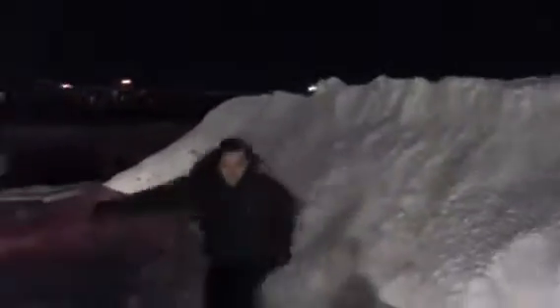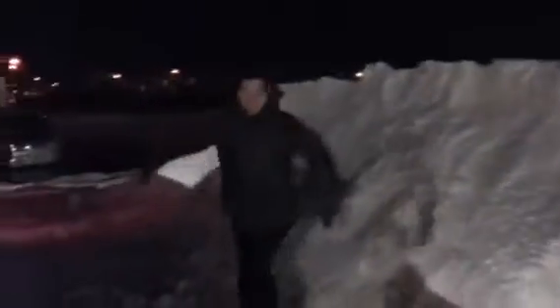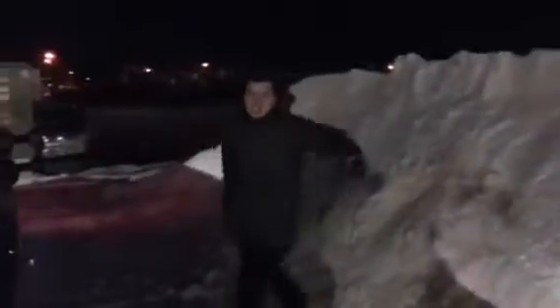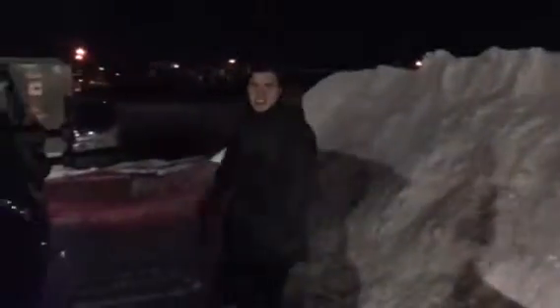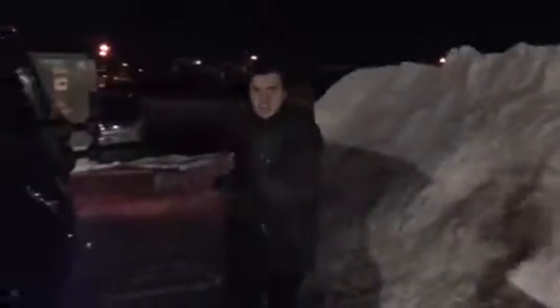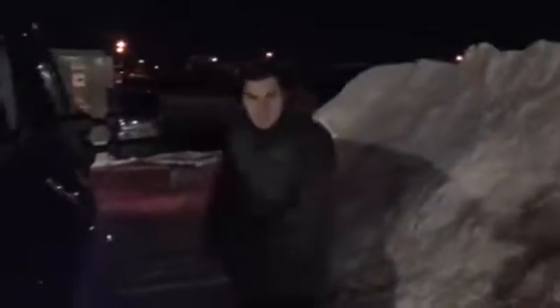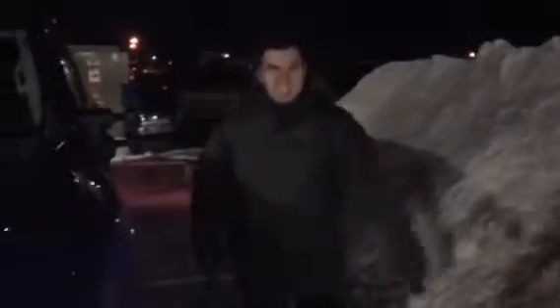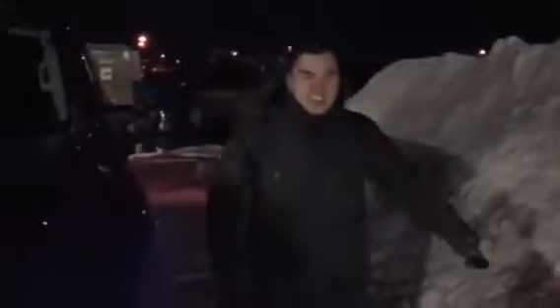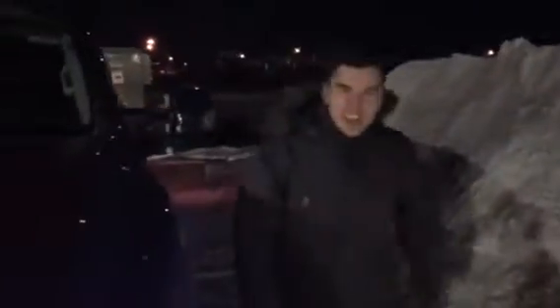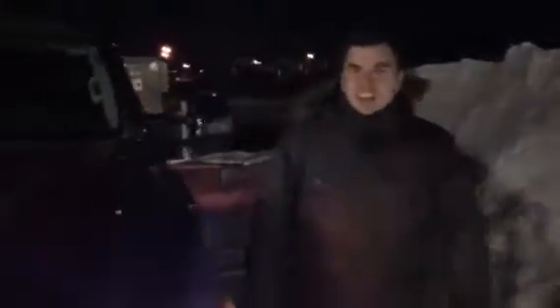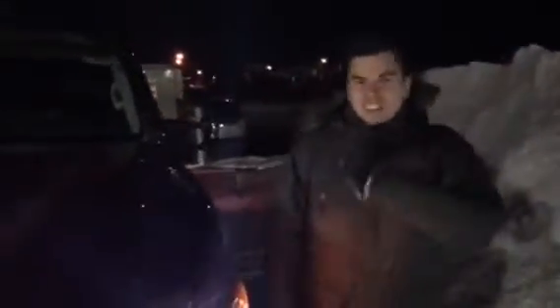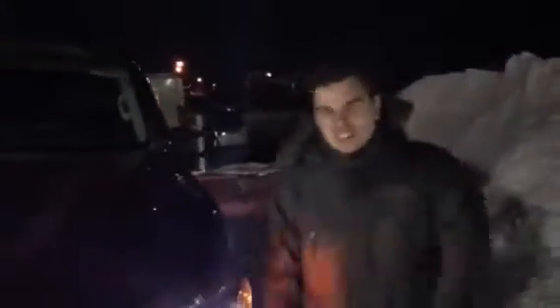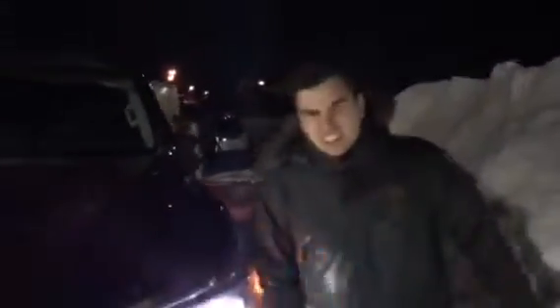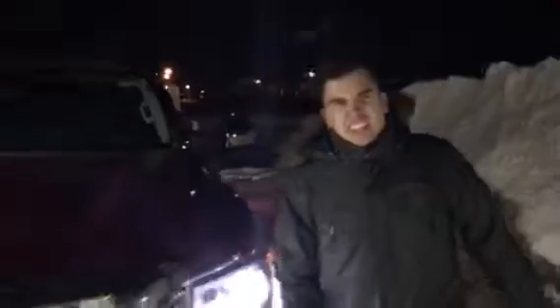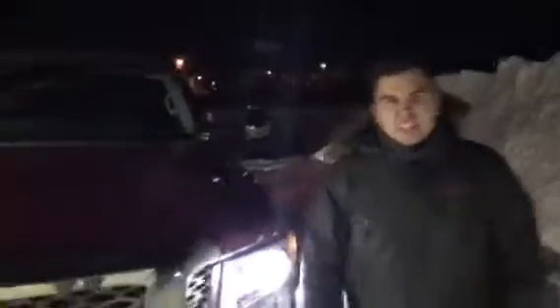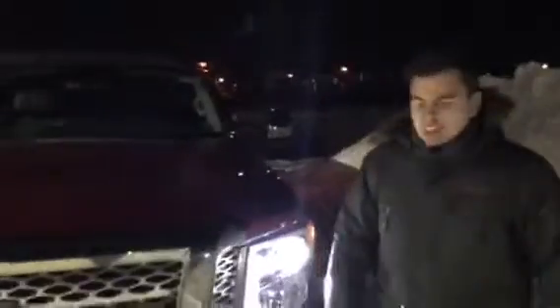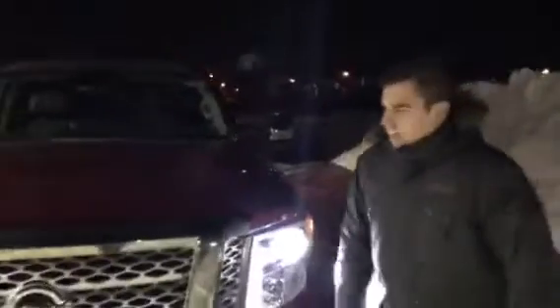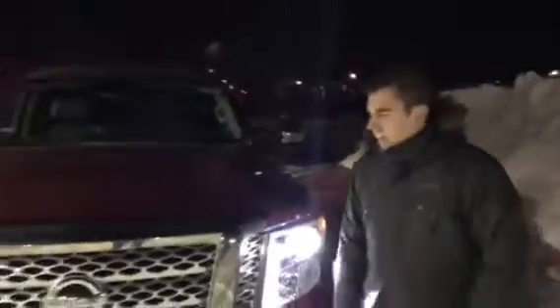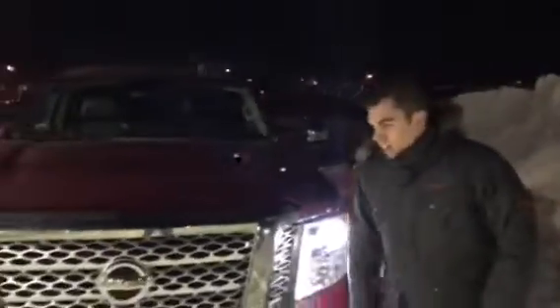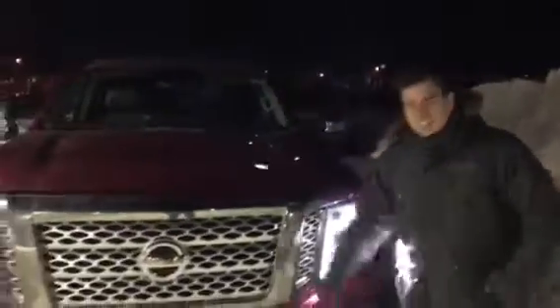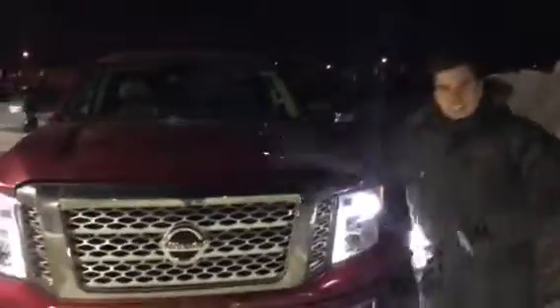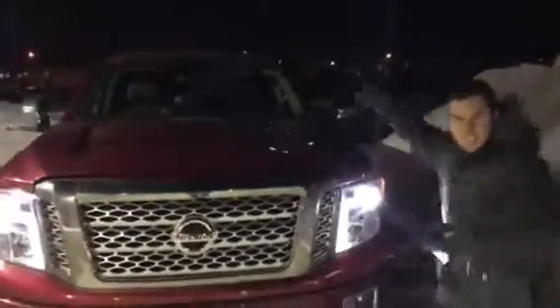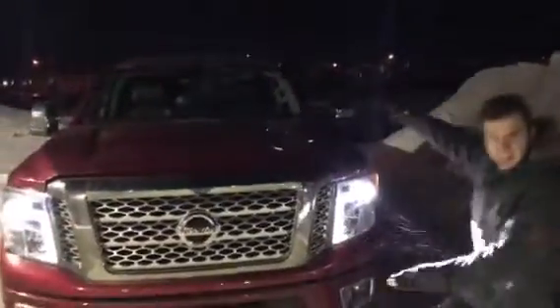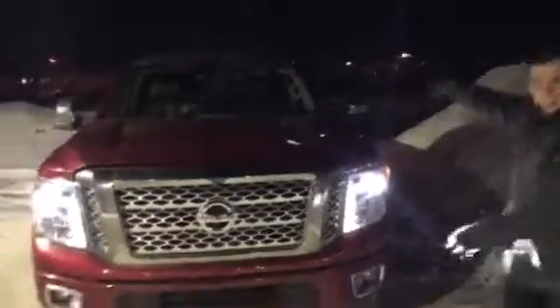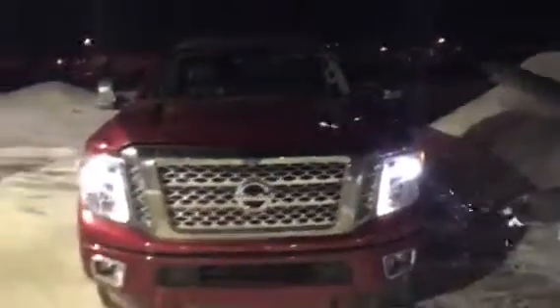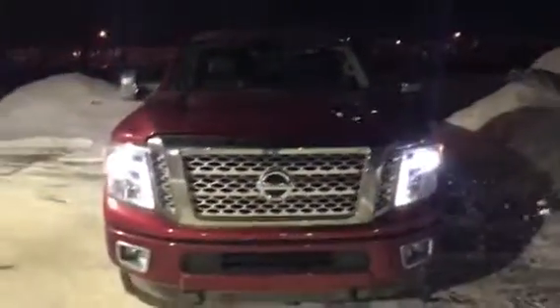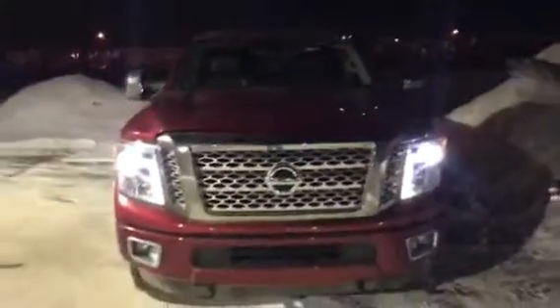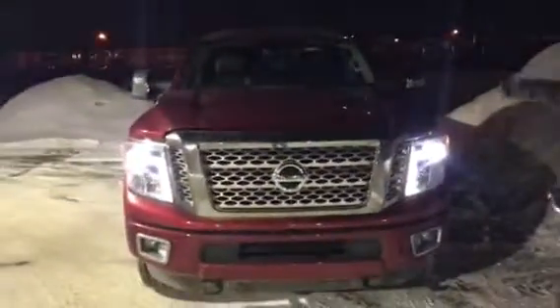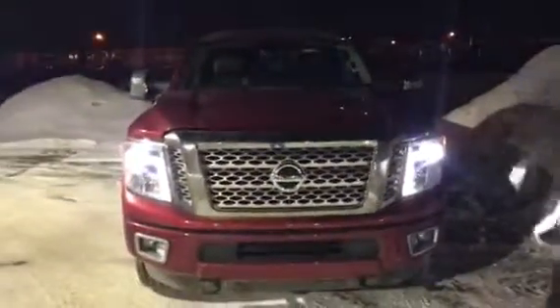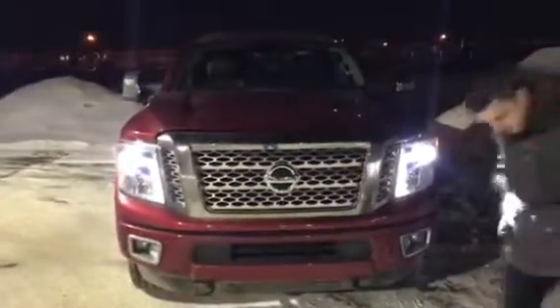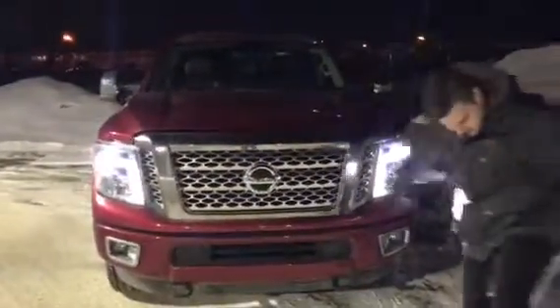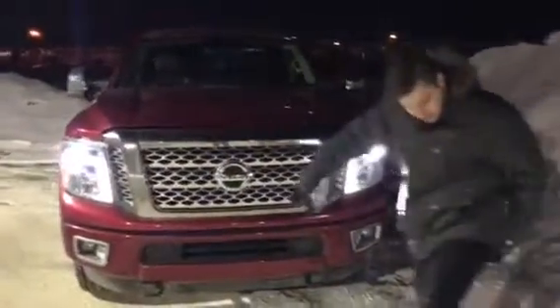Hey Coy, it's Coy here from LA Nissan. I wanted to show you the Titan XD real quick. This is it — the gorgeous Titan XD.